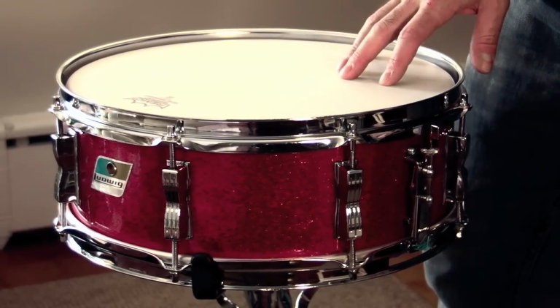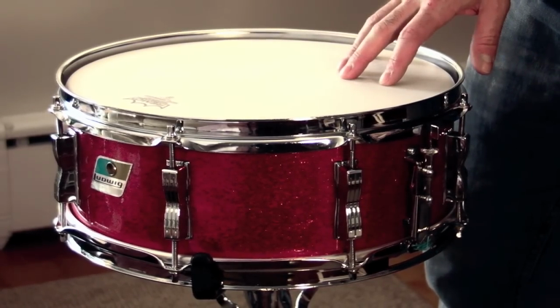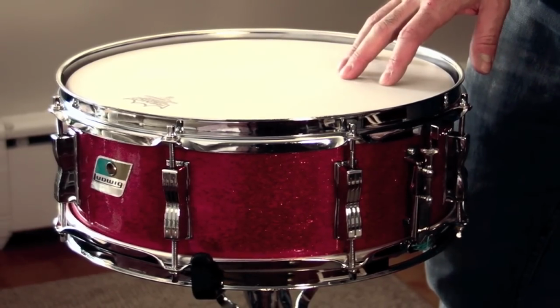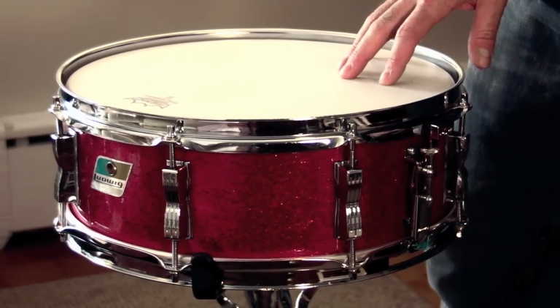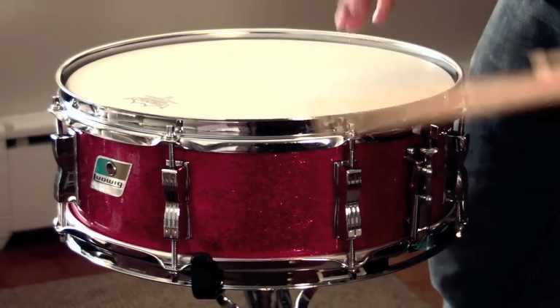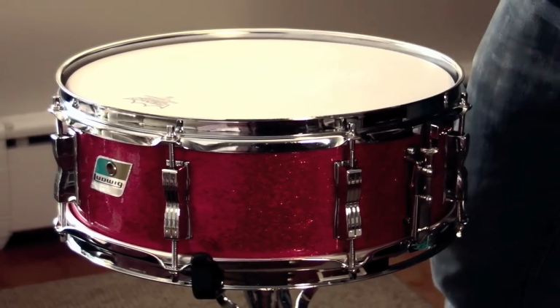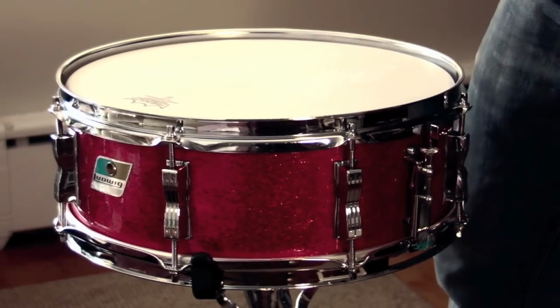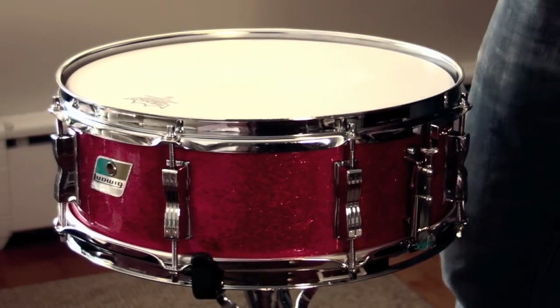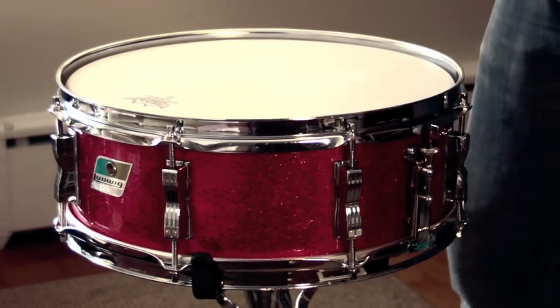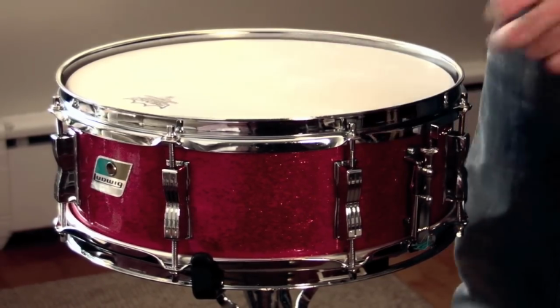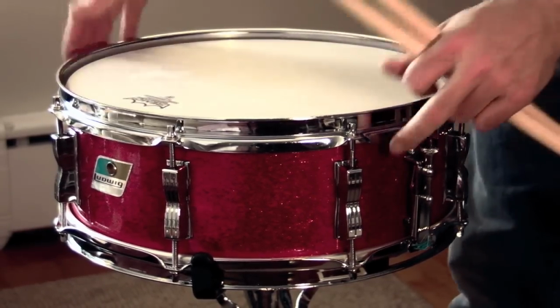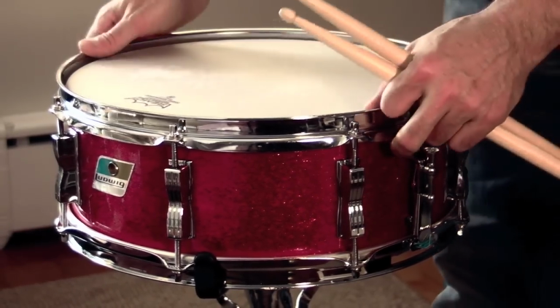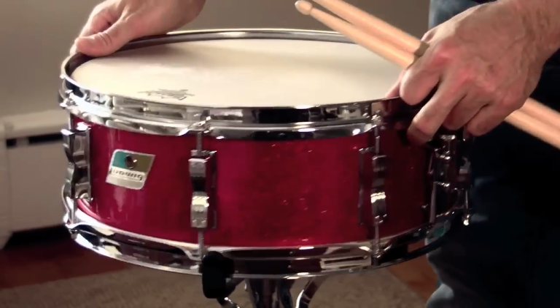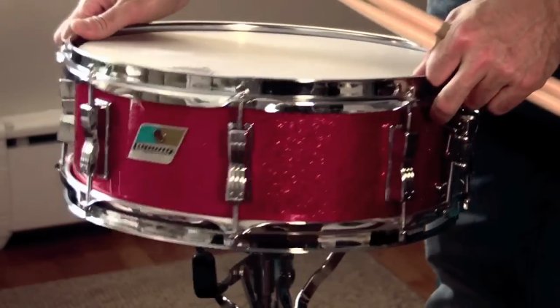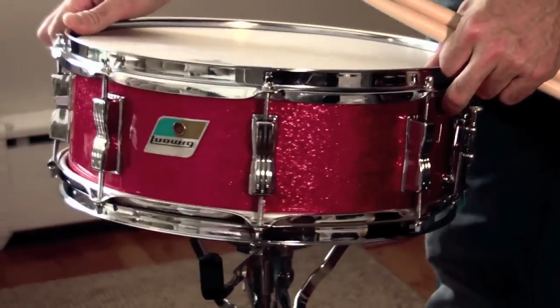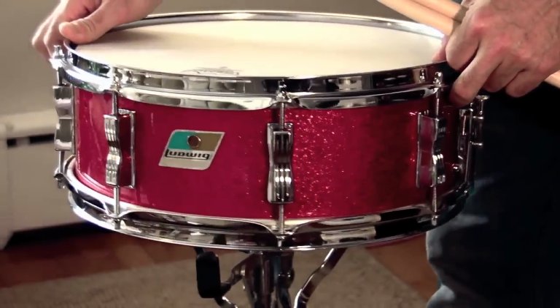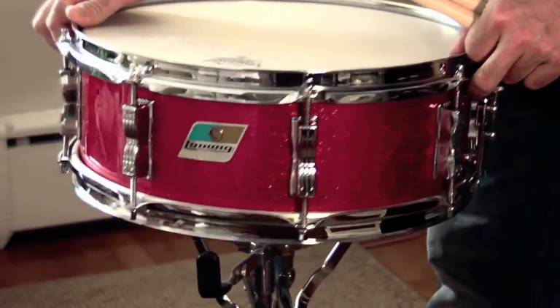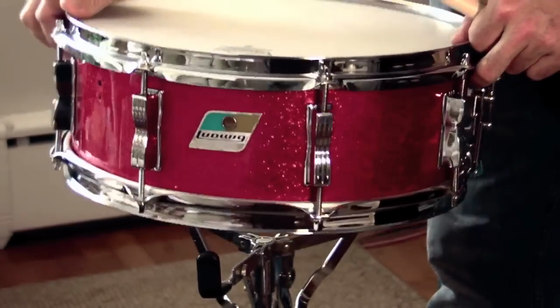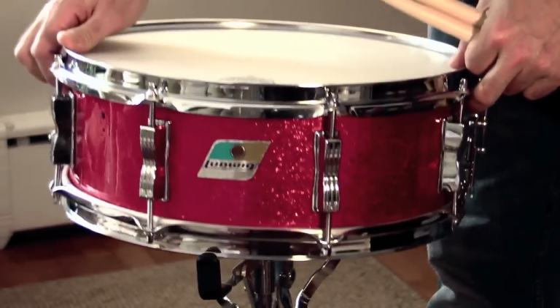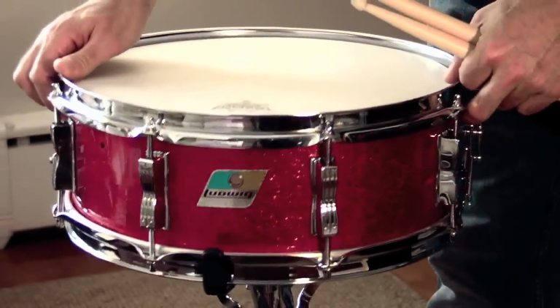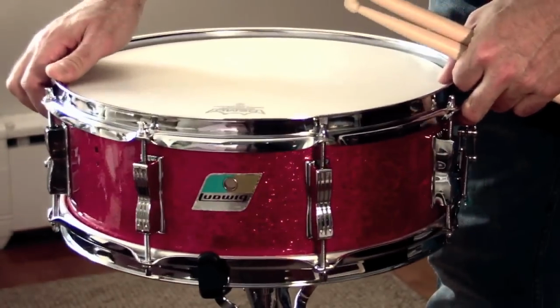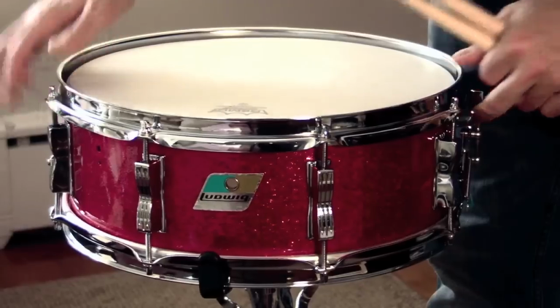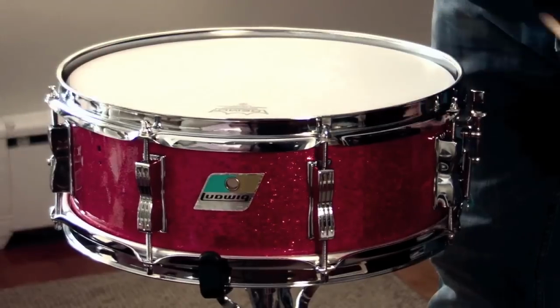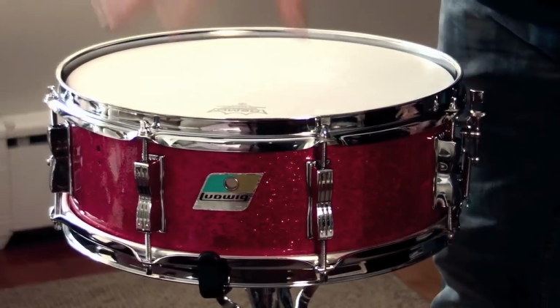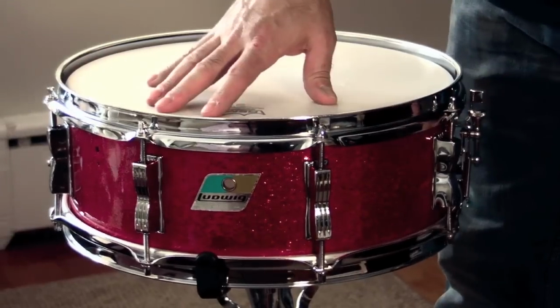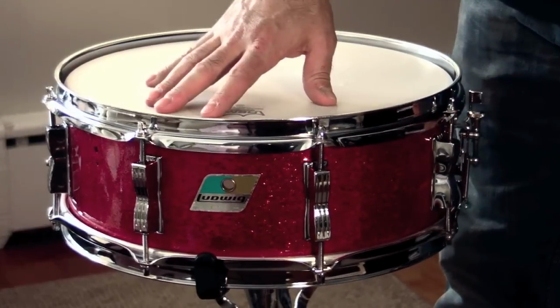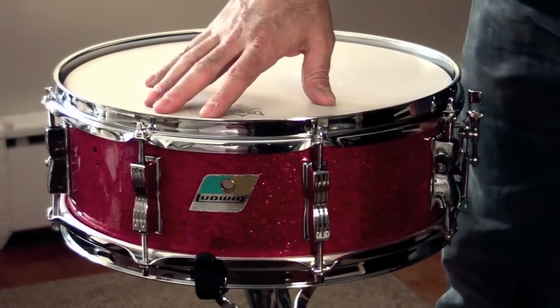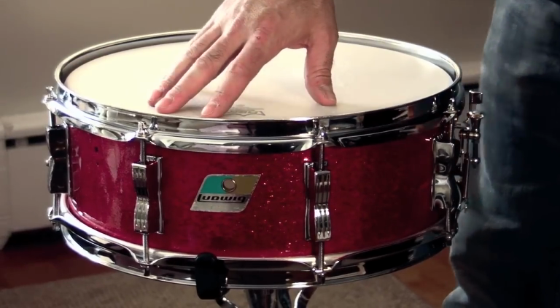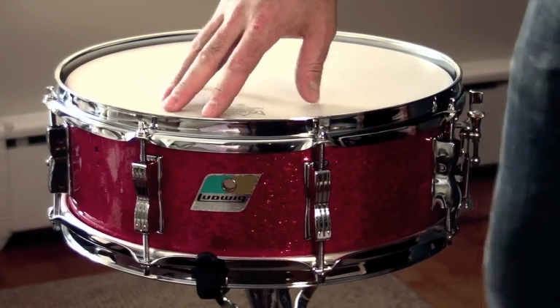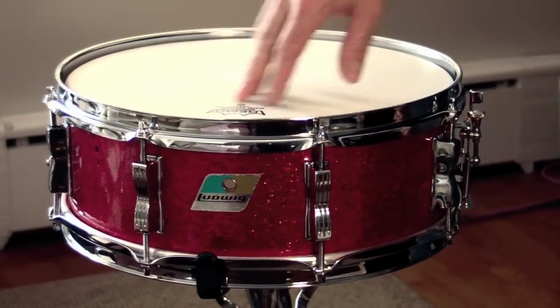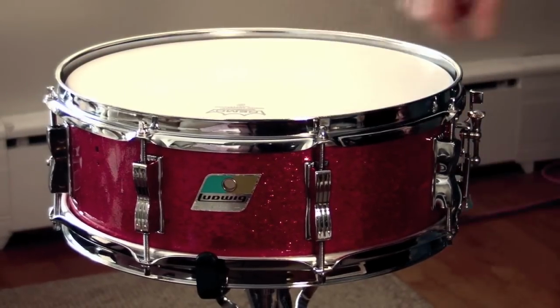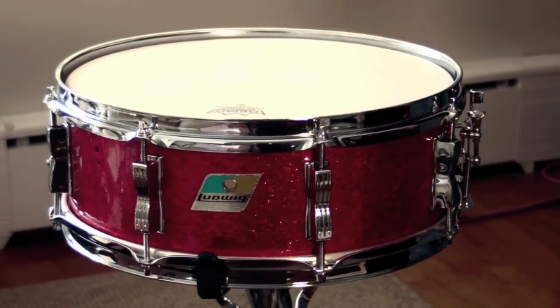So that's it — Red Sparkle 1969 Ludwig Maple Snare drum.